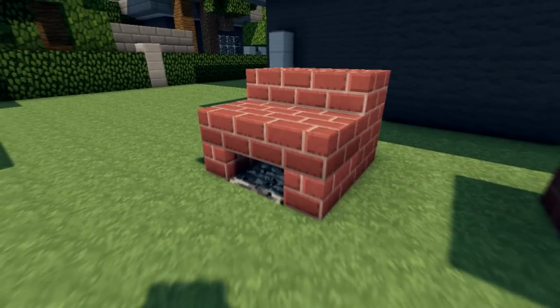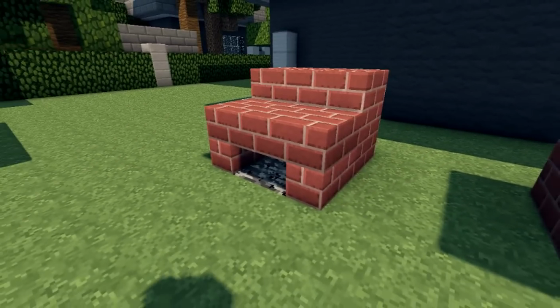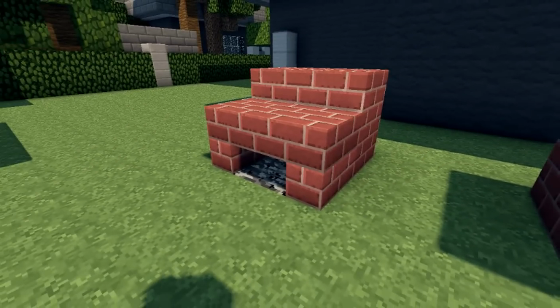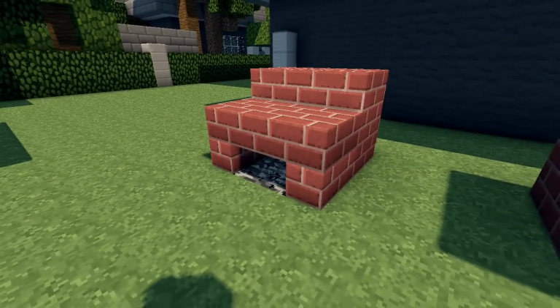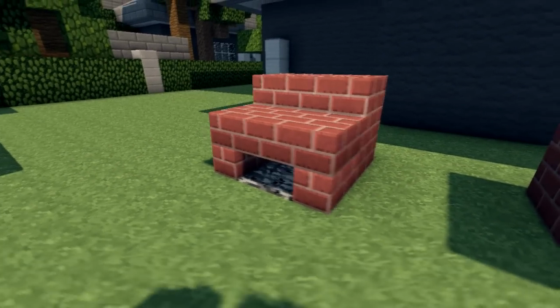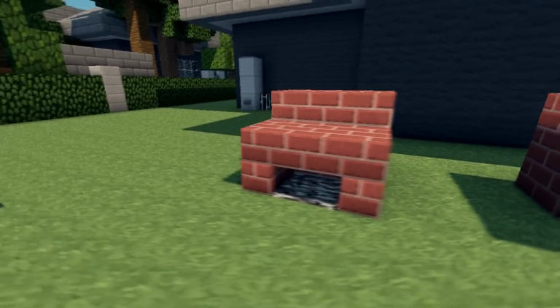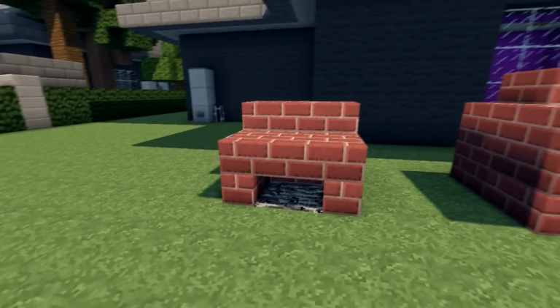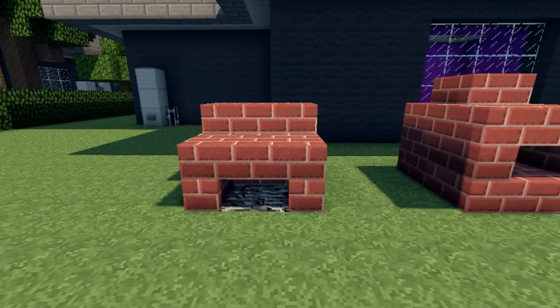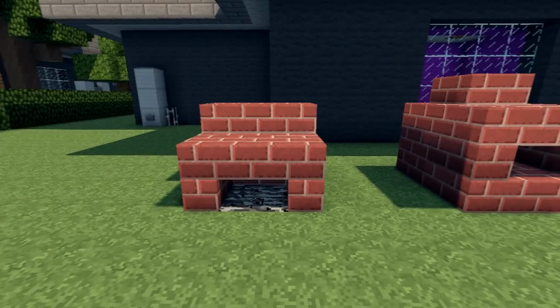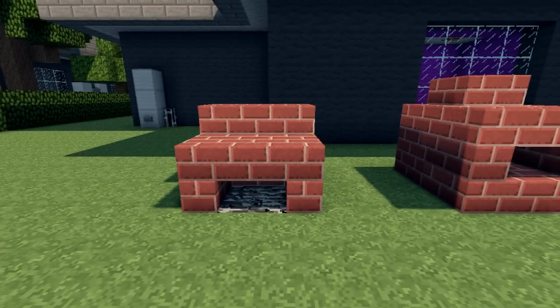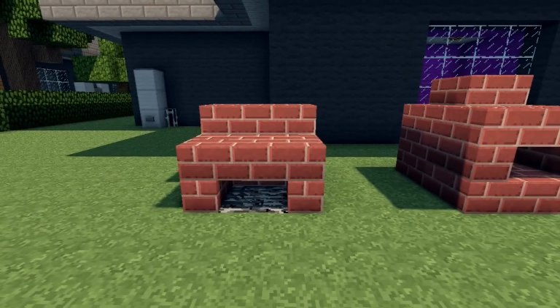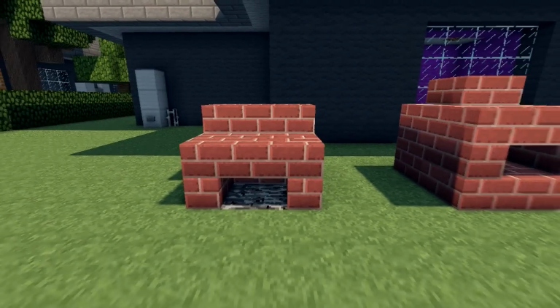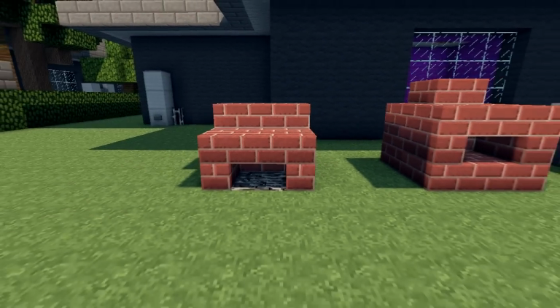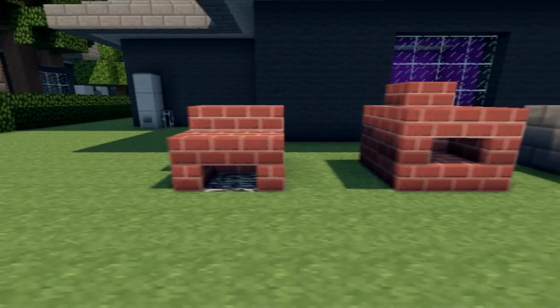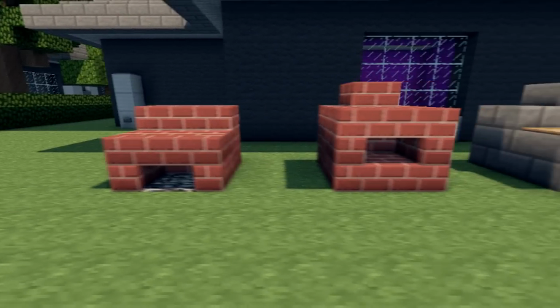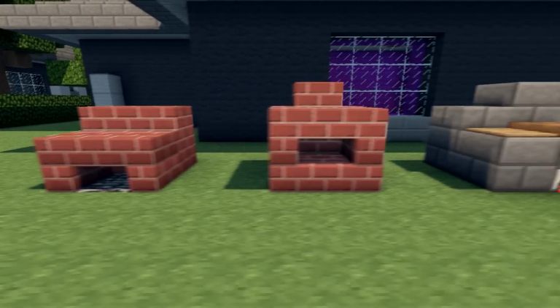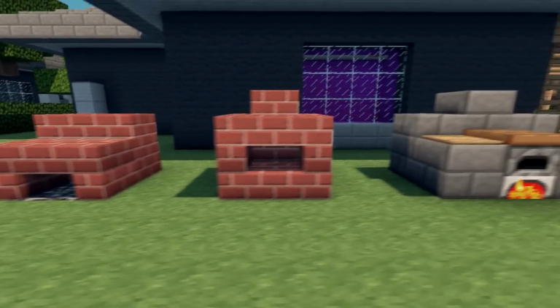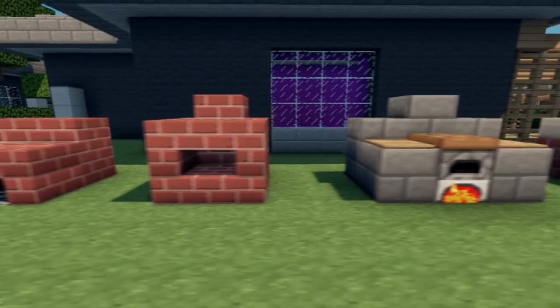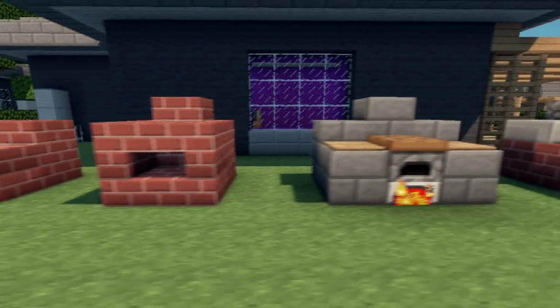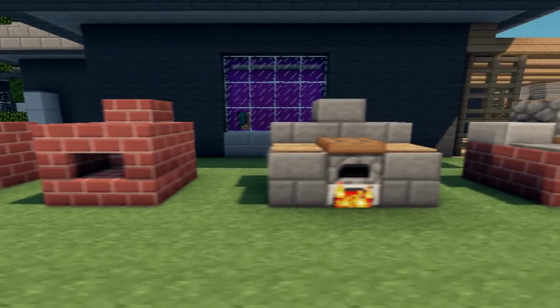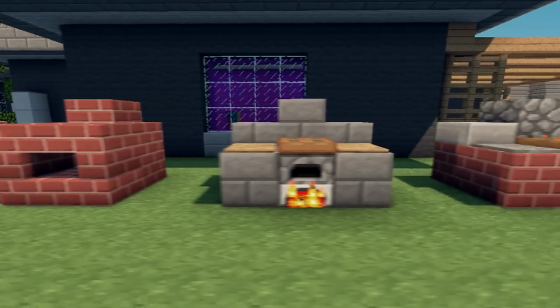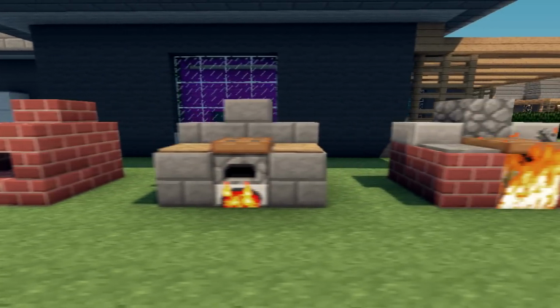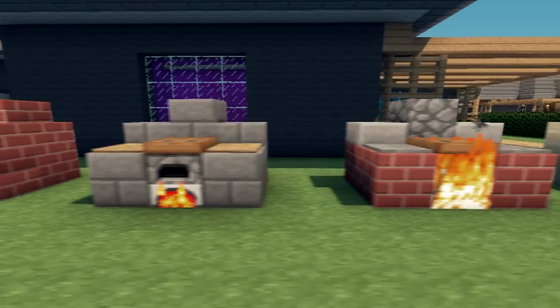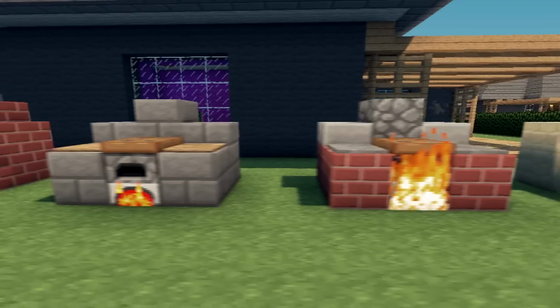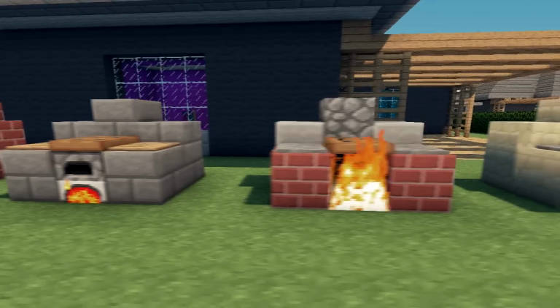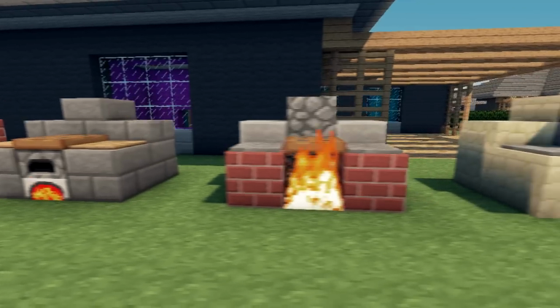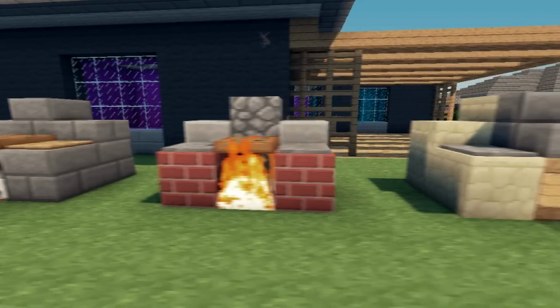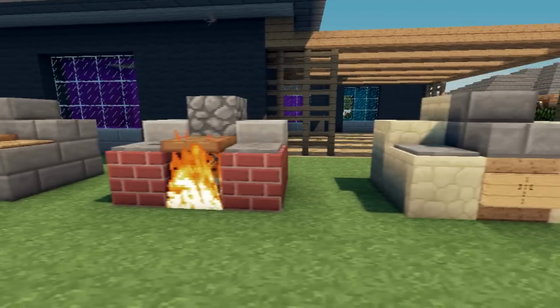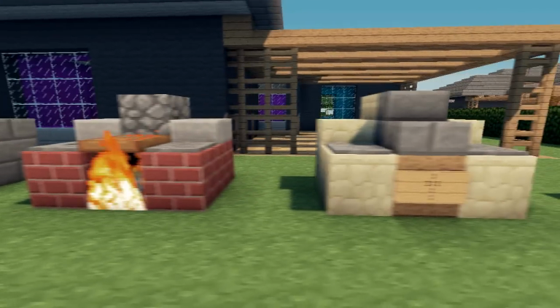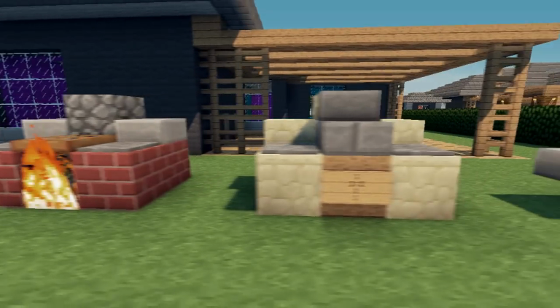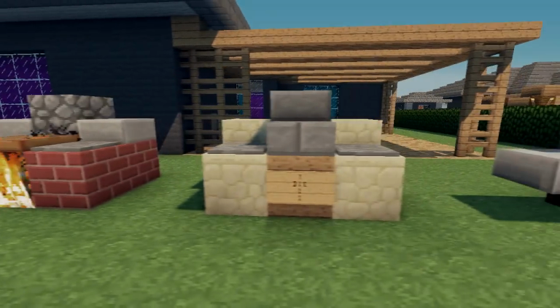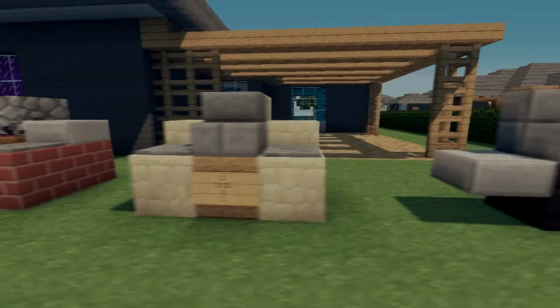So there's a few barbecue designs. I hope I've given you some good ideas to expand on. Happy barbecuing, and I'll see you next time. Bye for now.